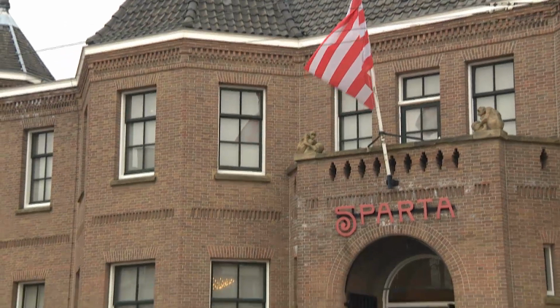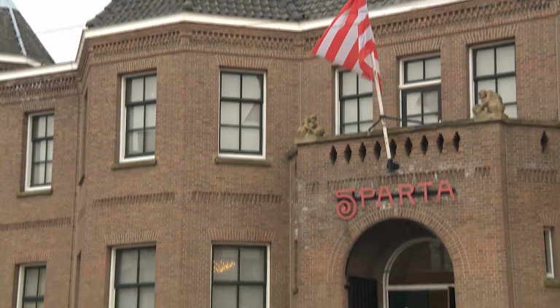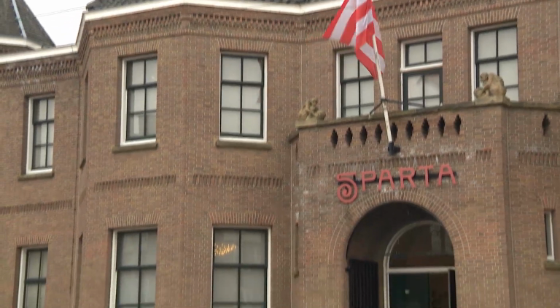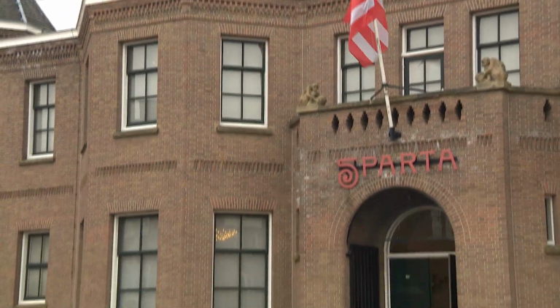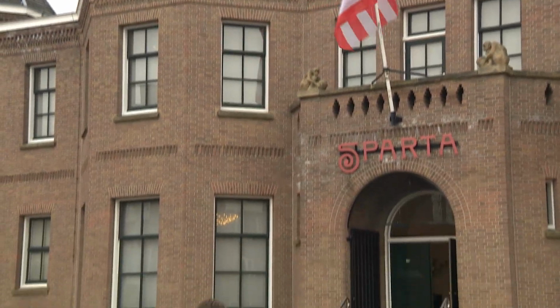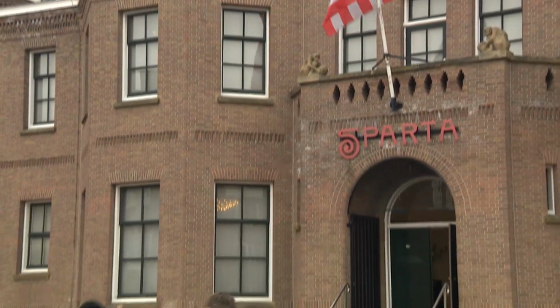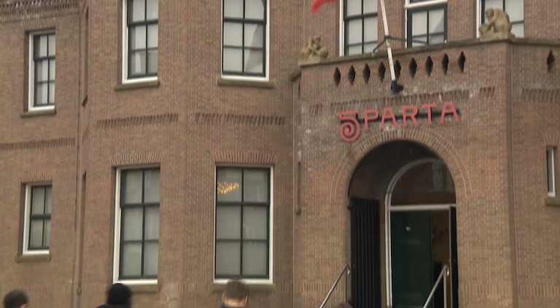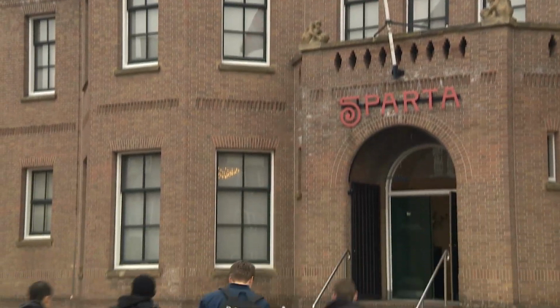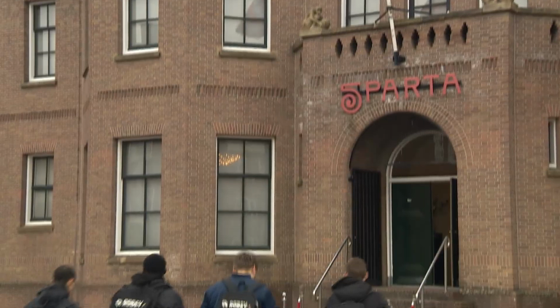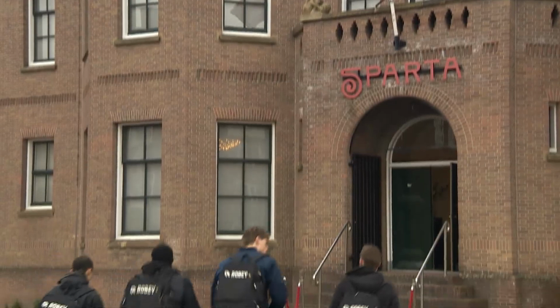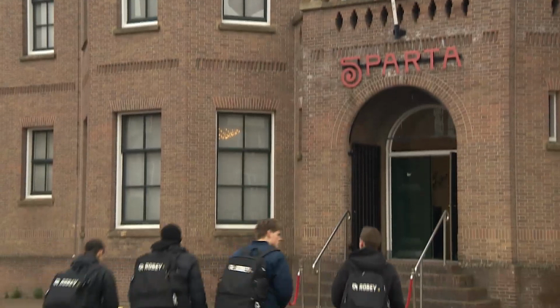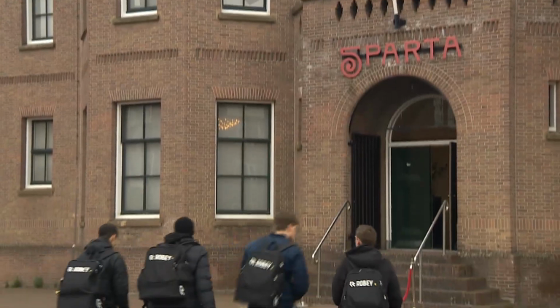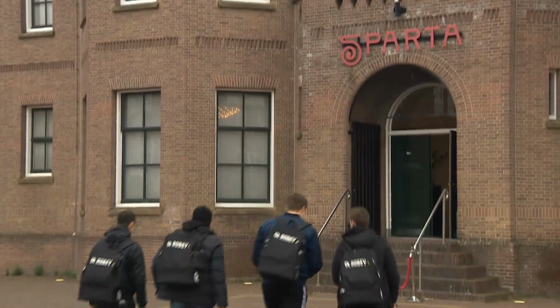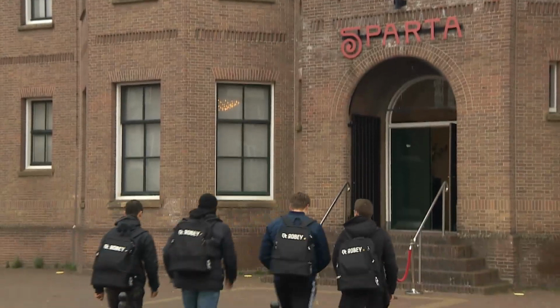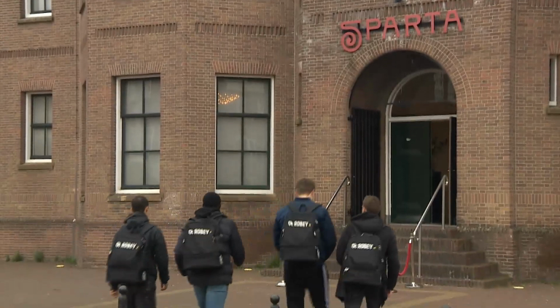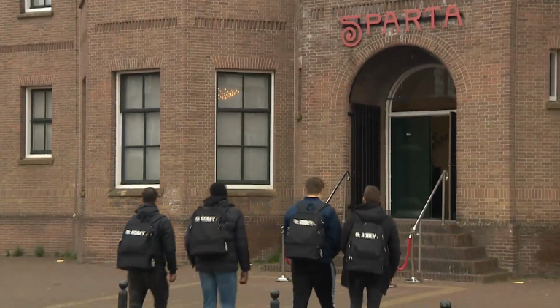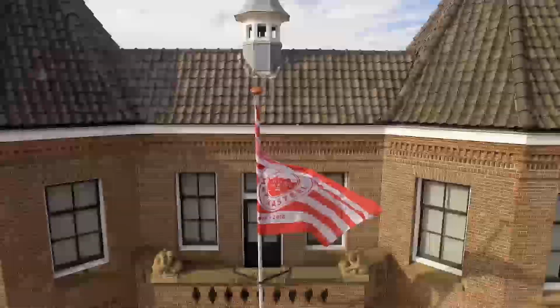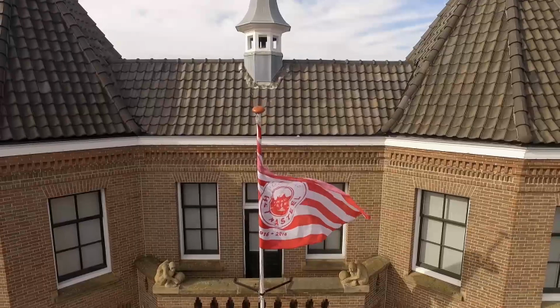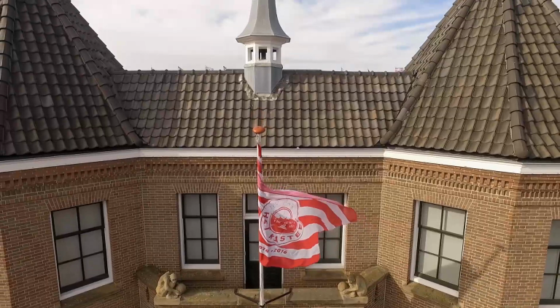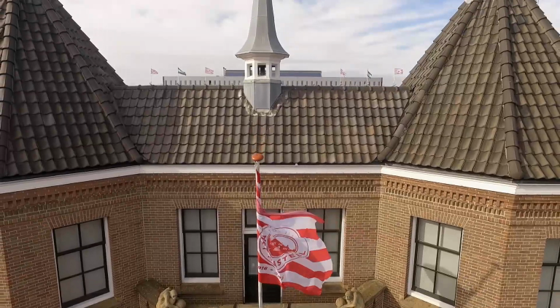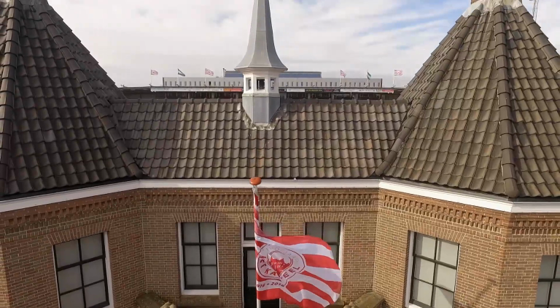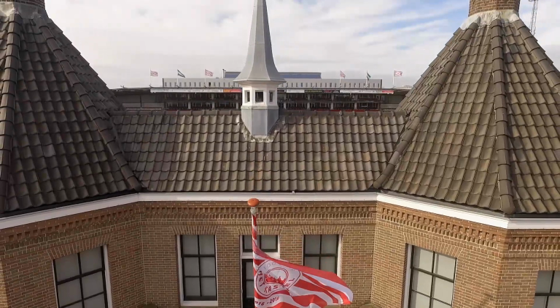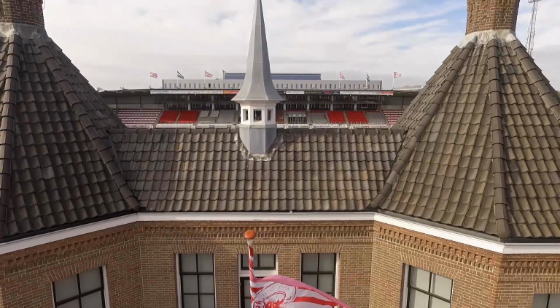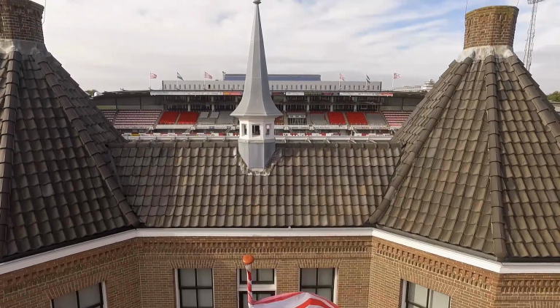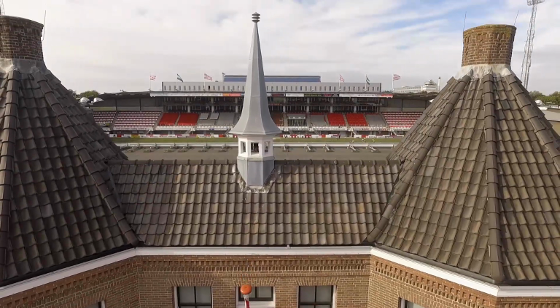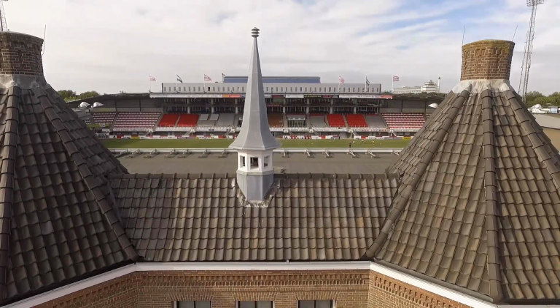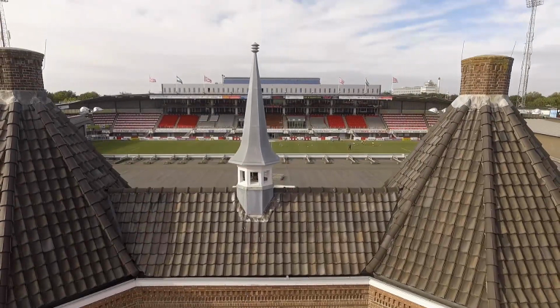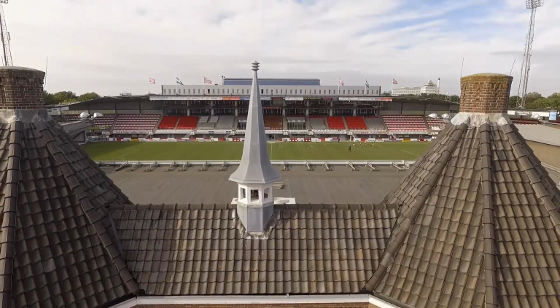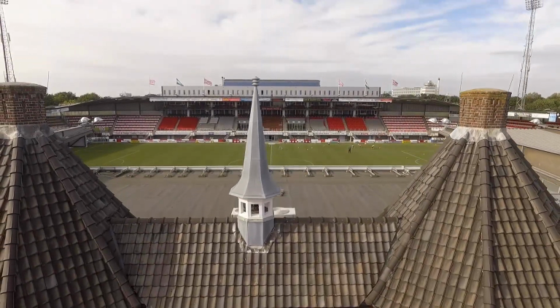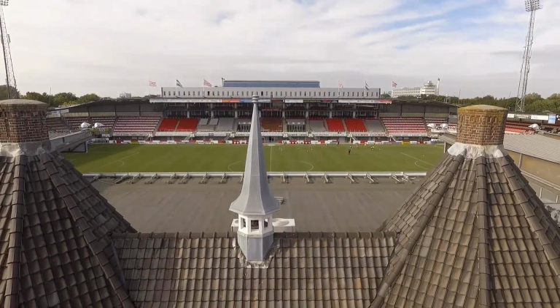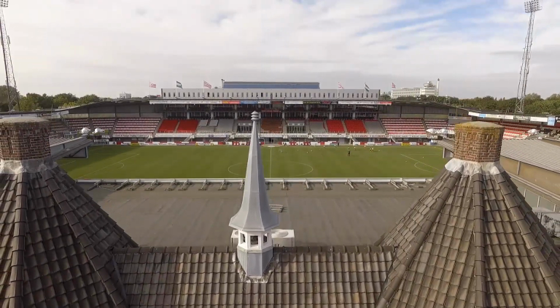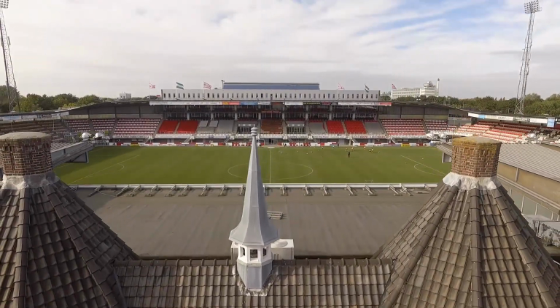The Castle, home stadium of Sparta Rotterdam — the oldest professional football club in the Netherlands.